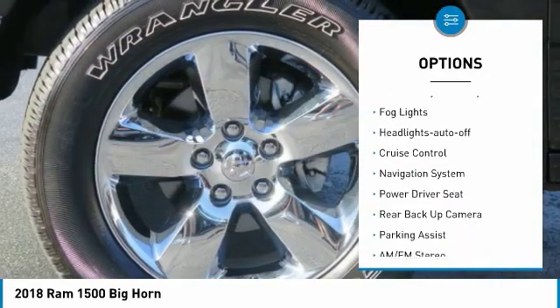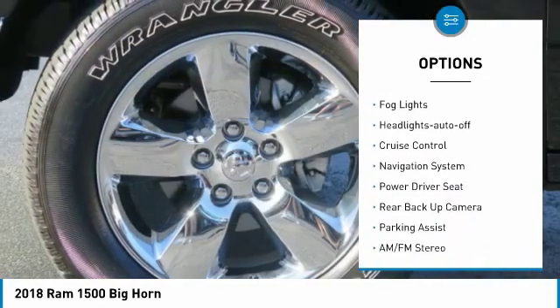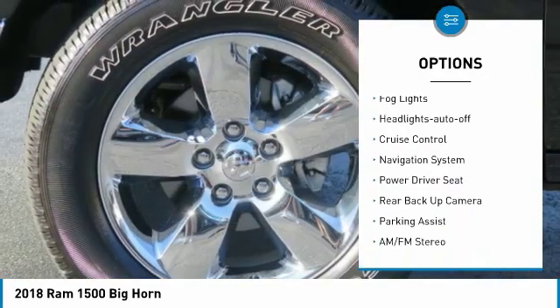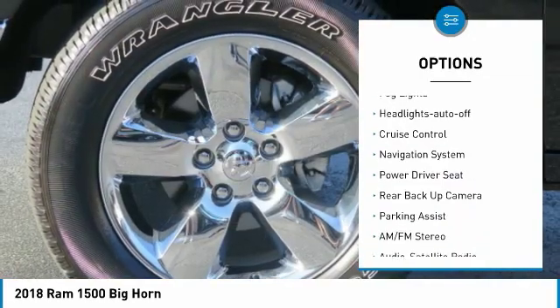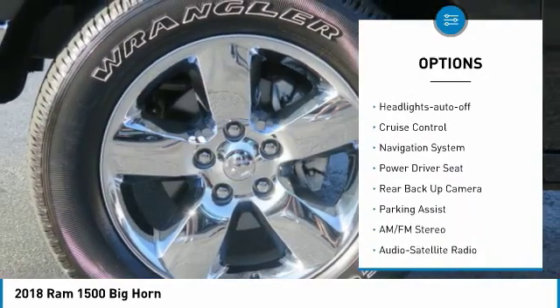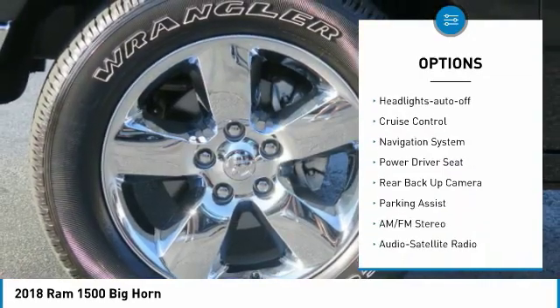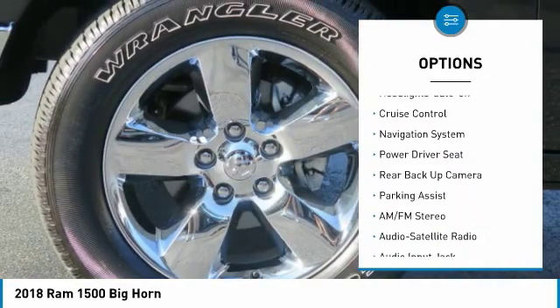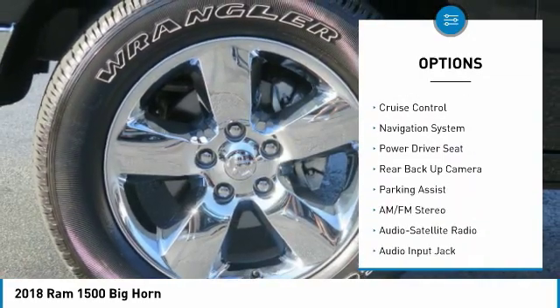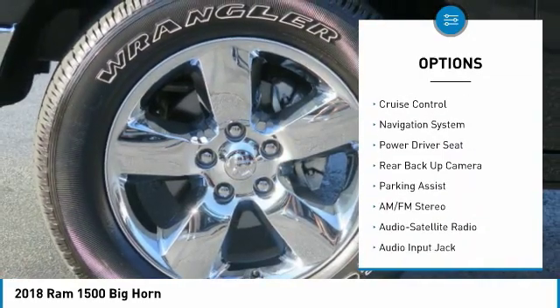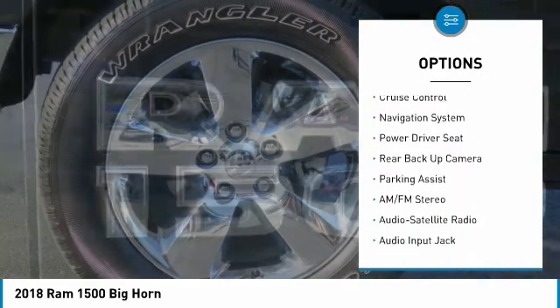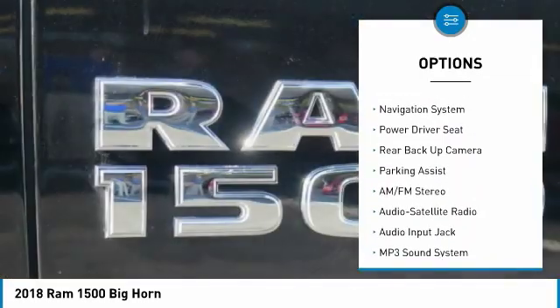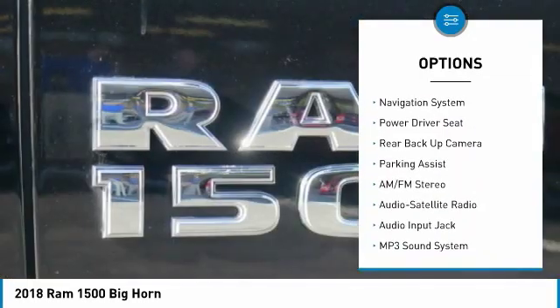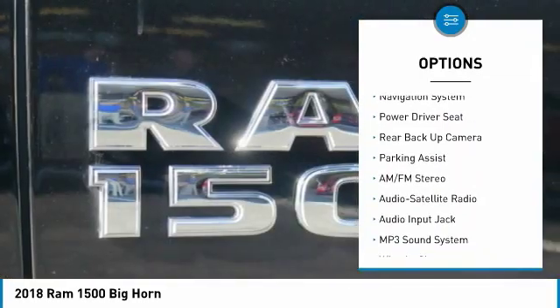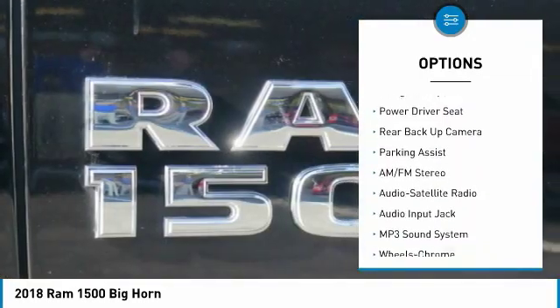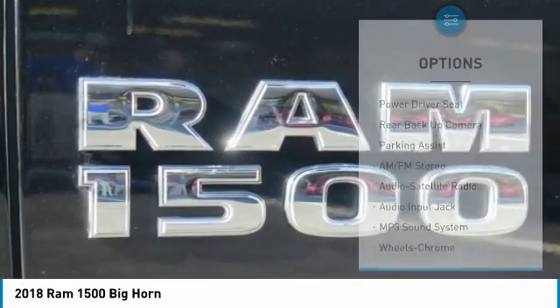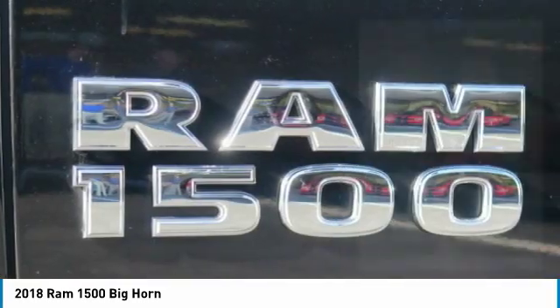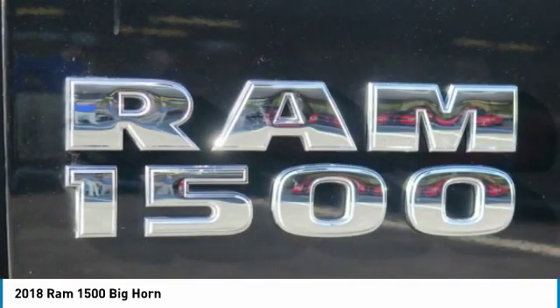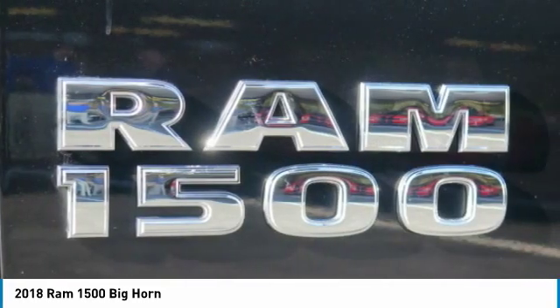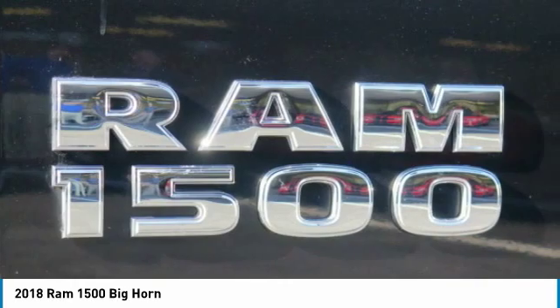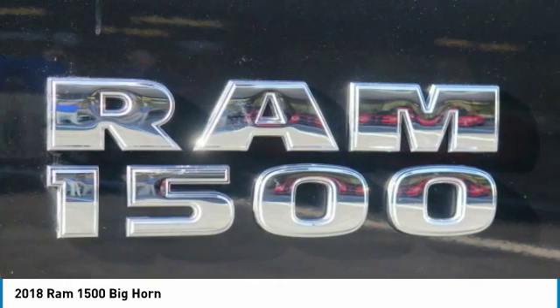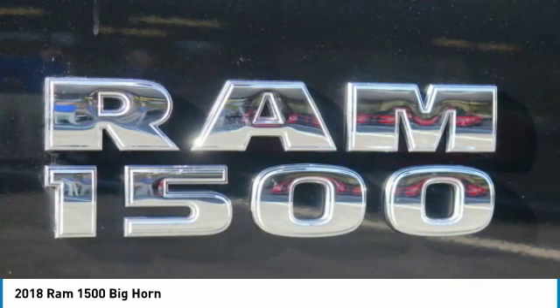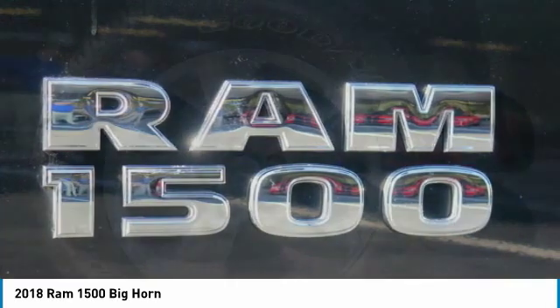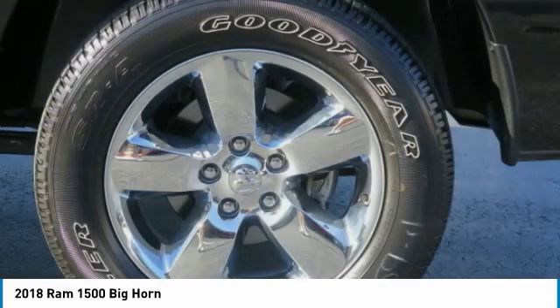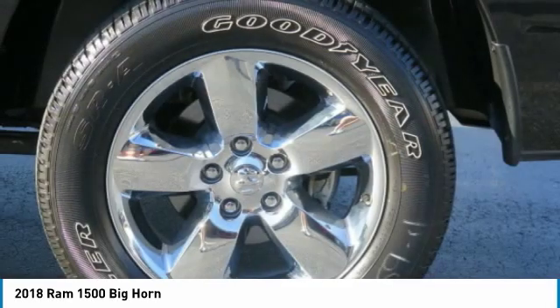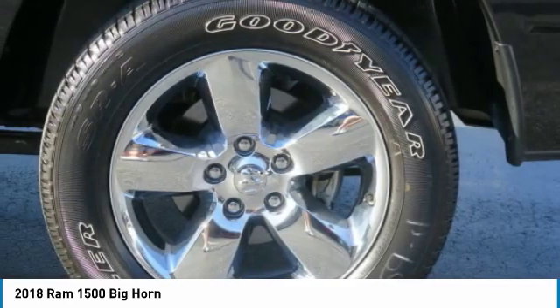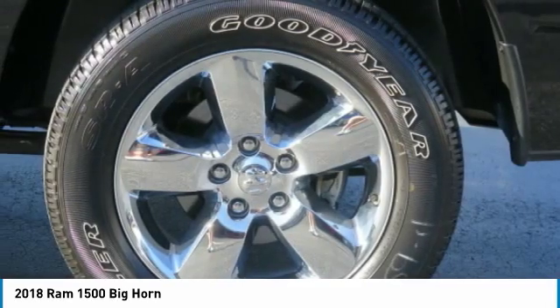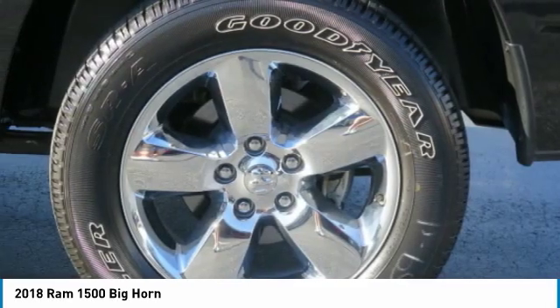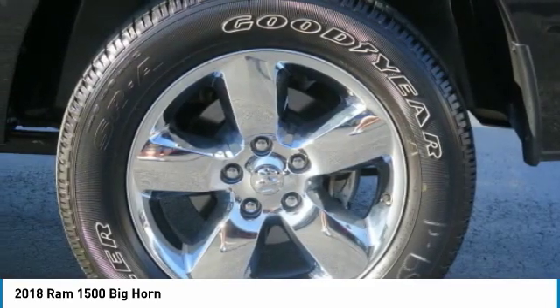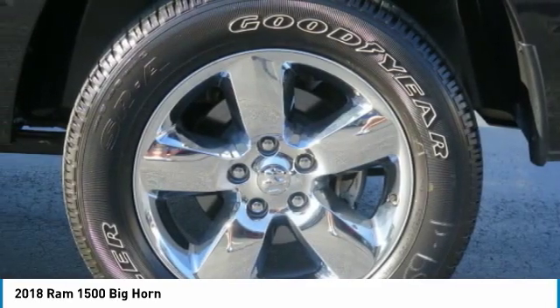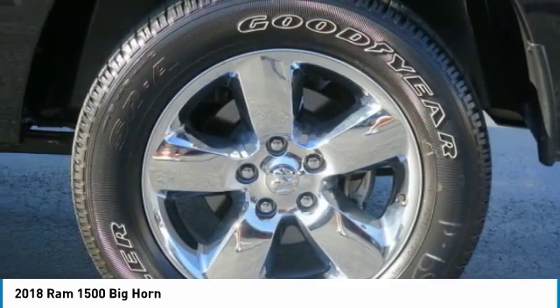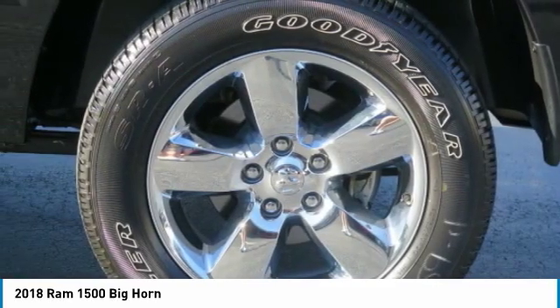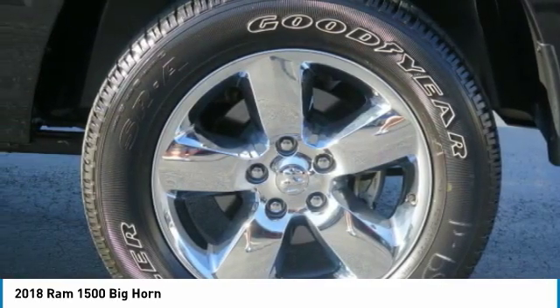Intermittent wipers, remote keyless entry, fog lights, headlights auto off, cruise control. Come see the car for yourself.